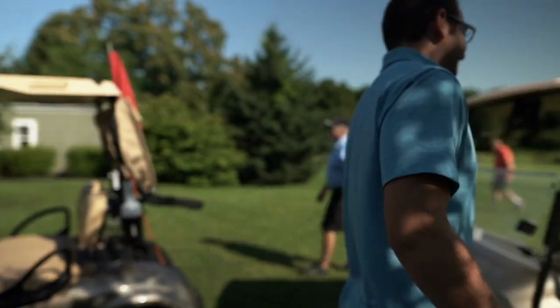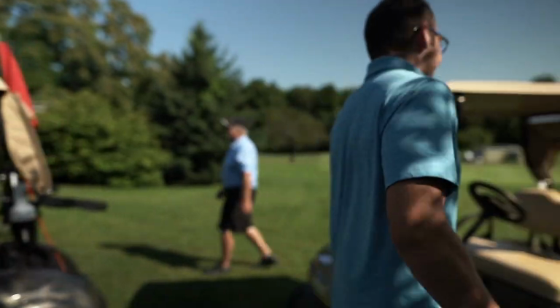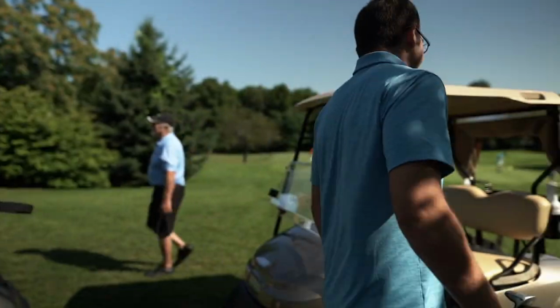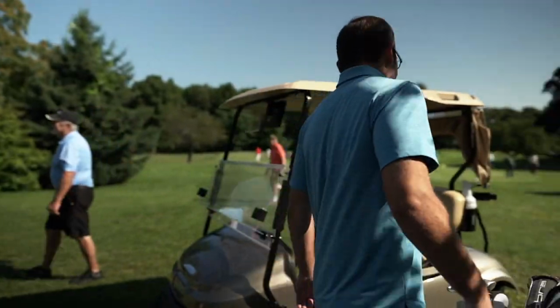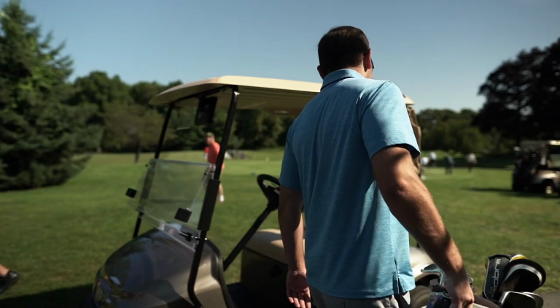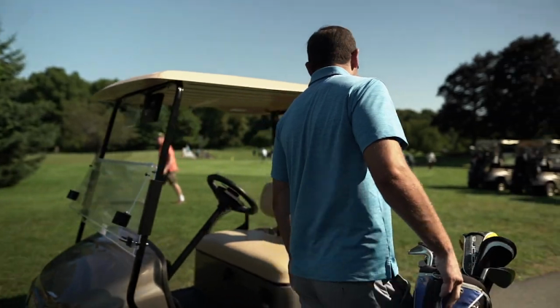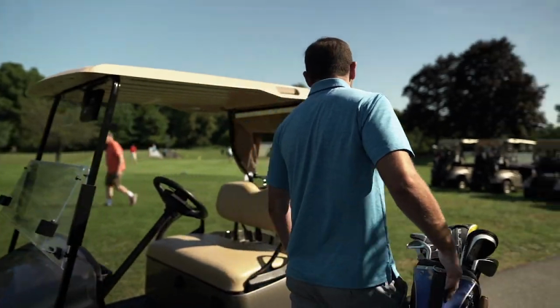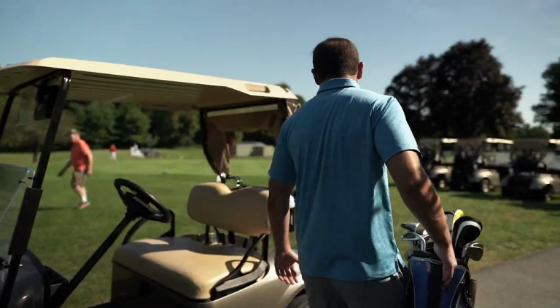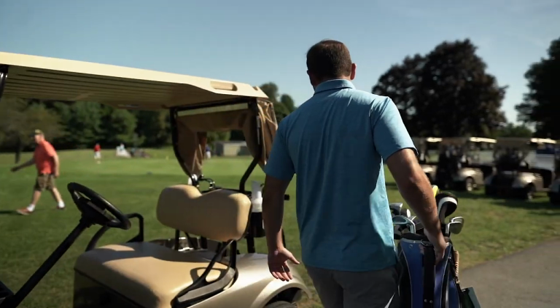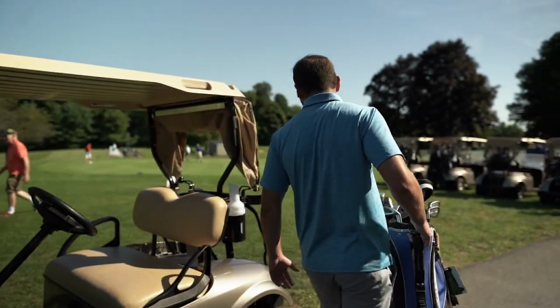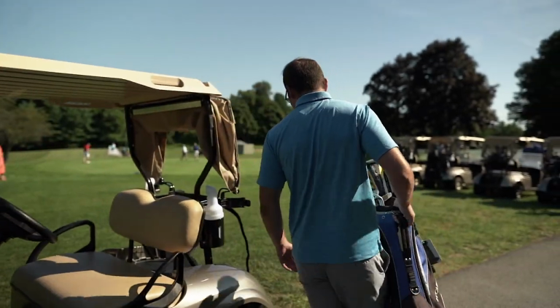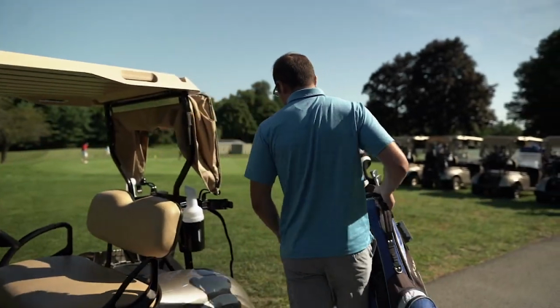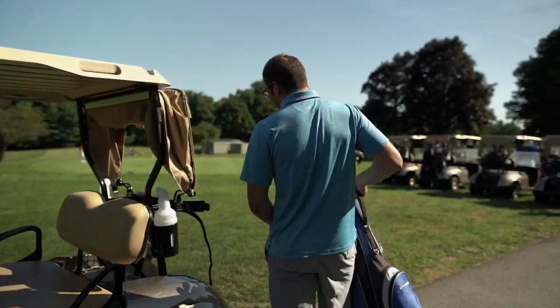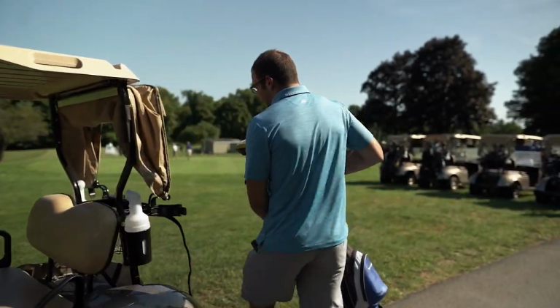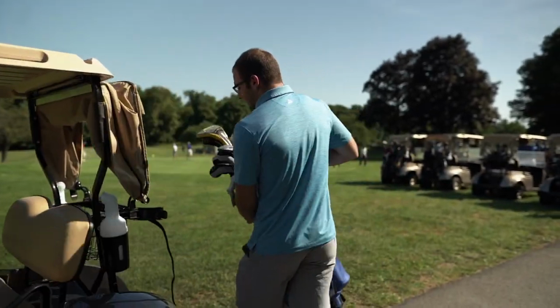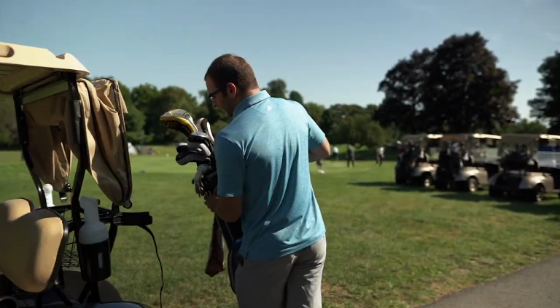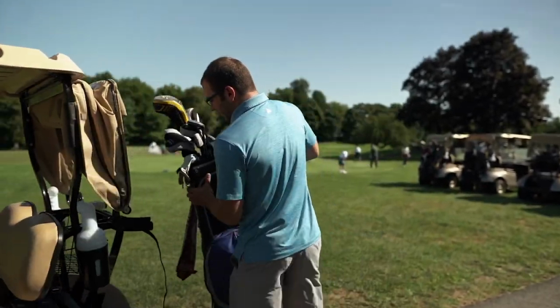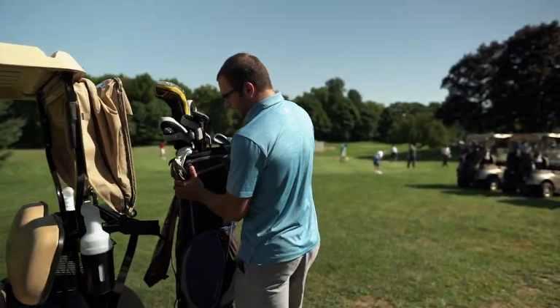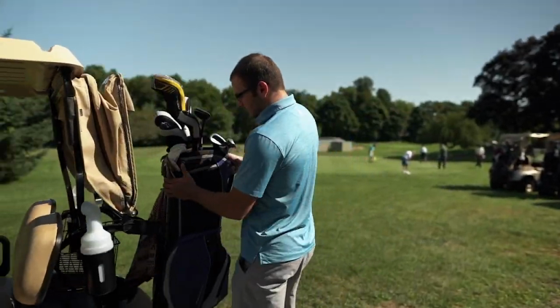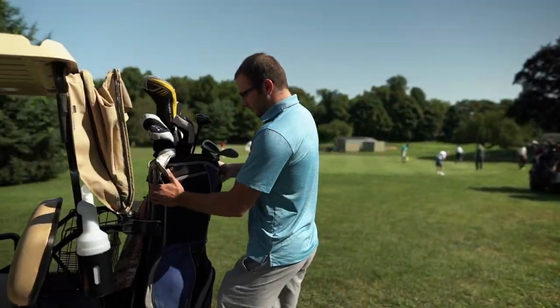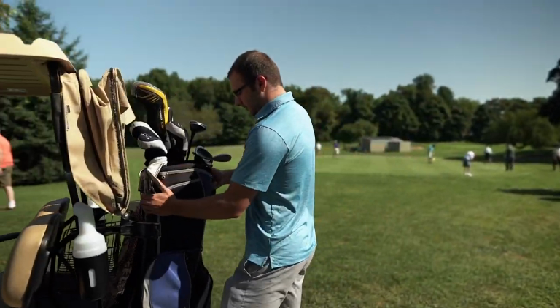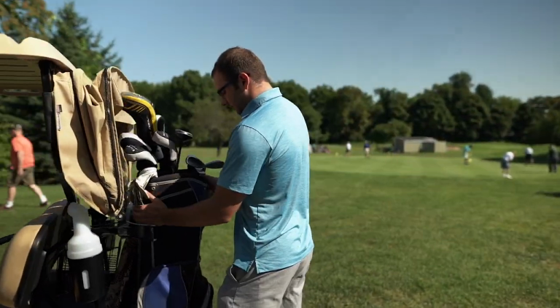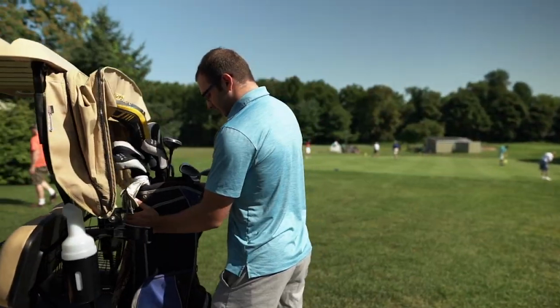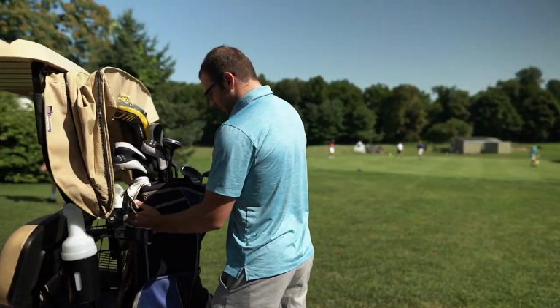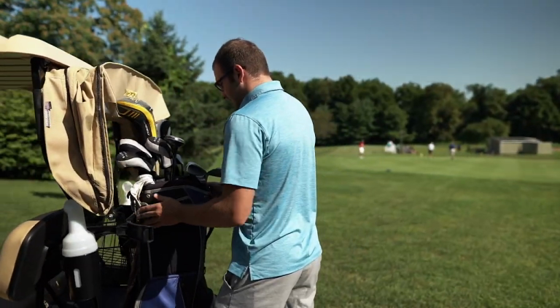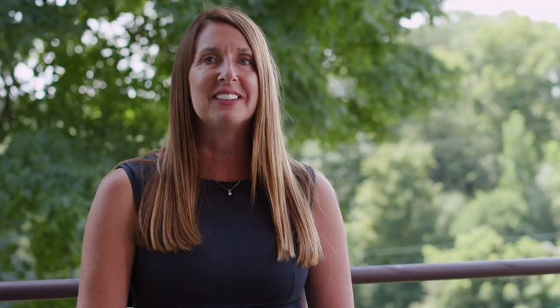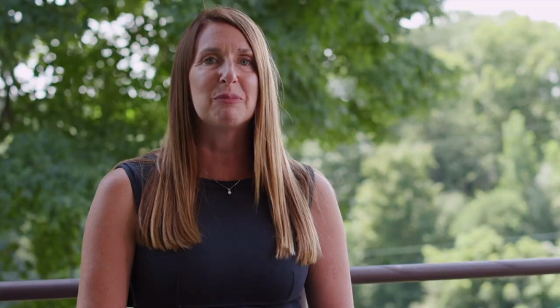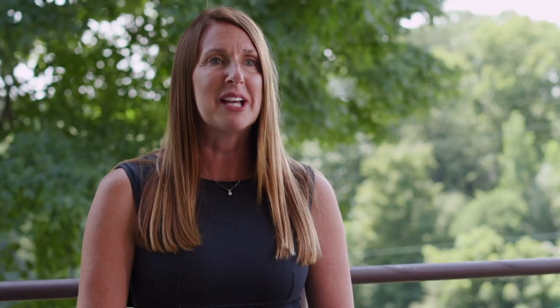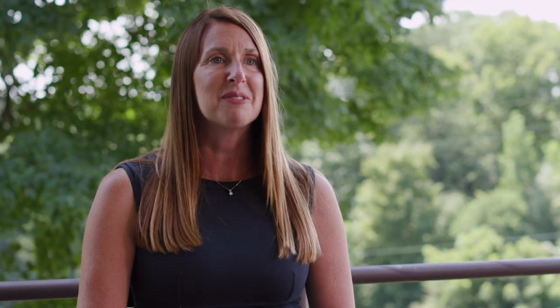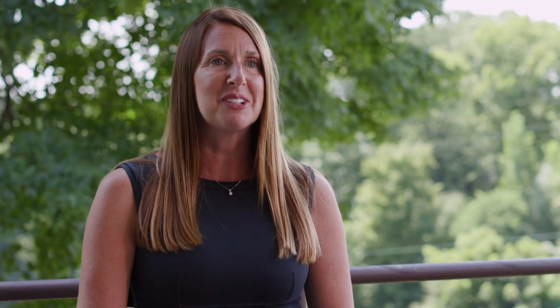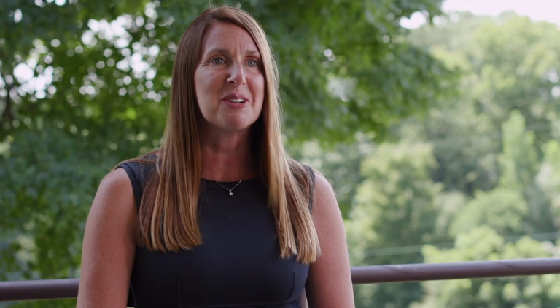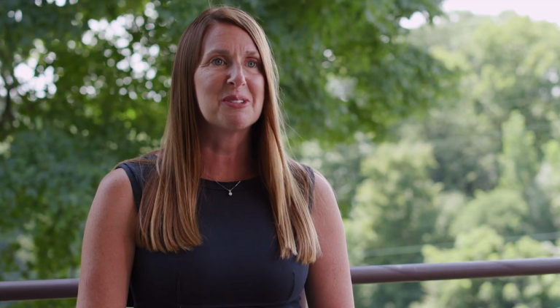Our staff are very friendly. They all love the game. They're all golfers — they all play here. Their passion really shows.